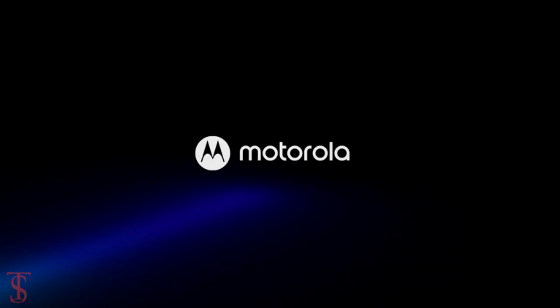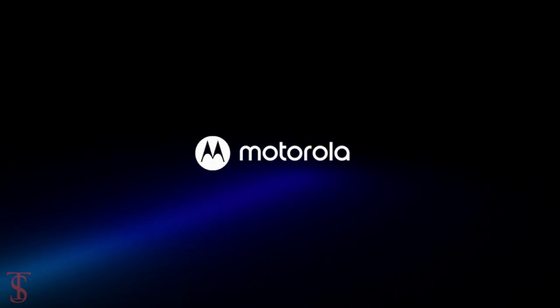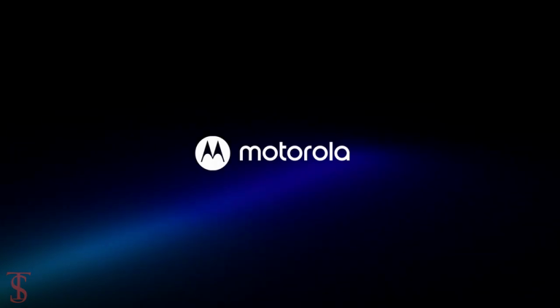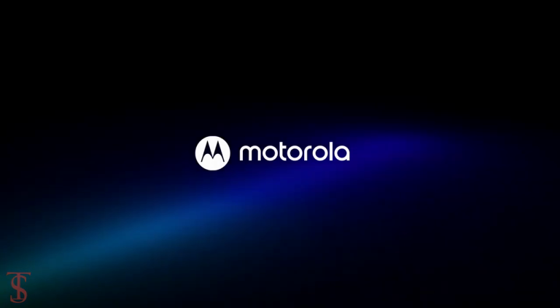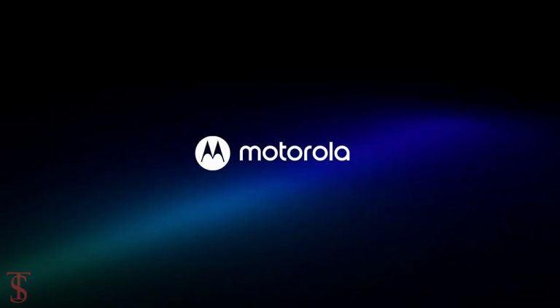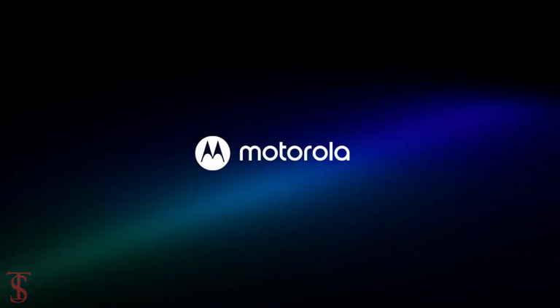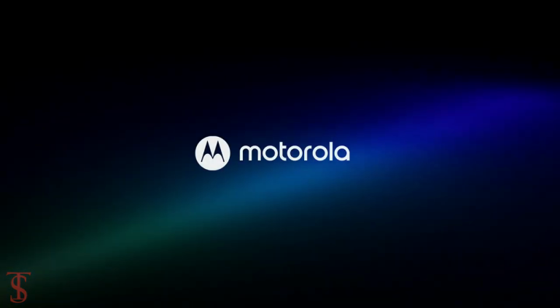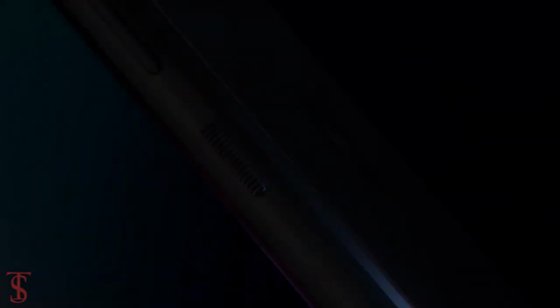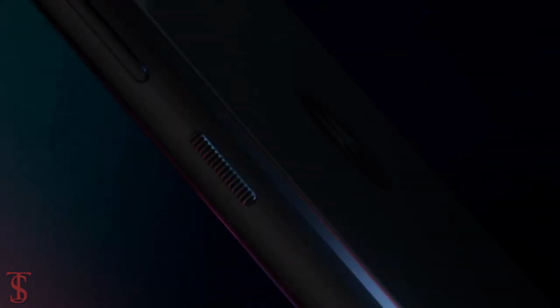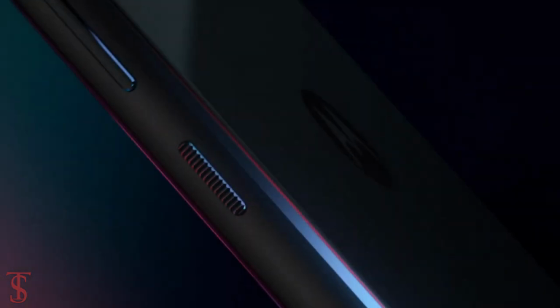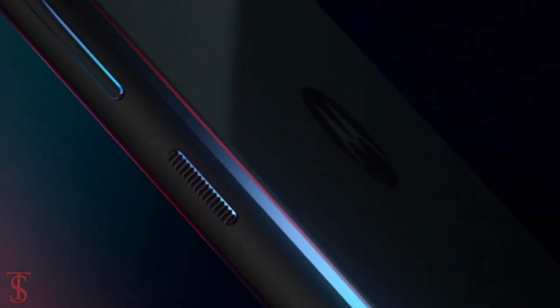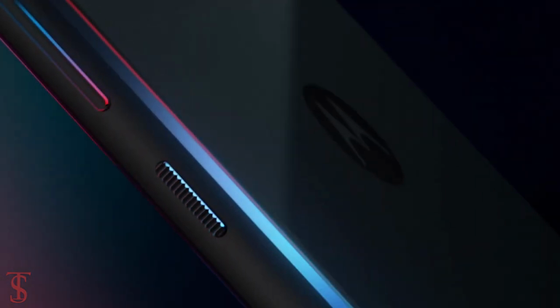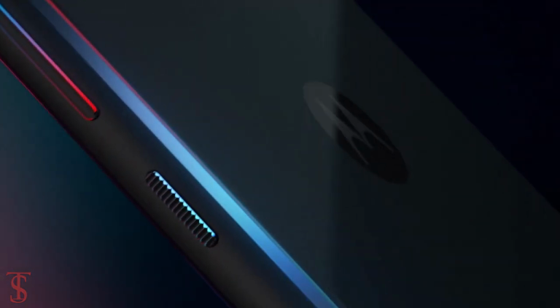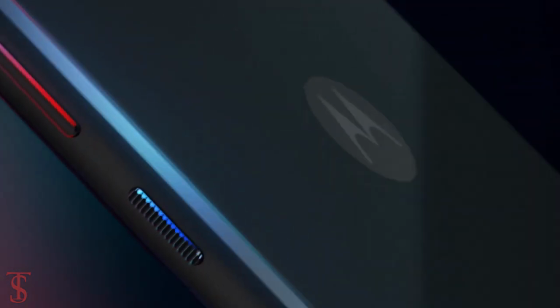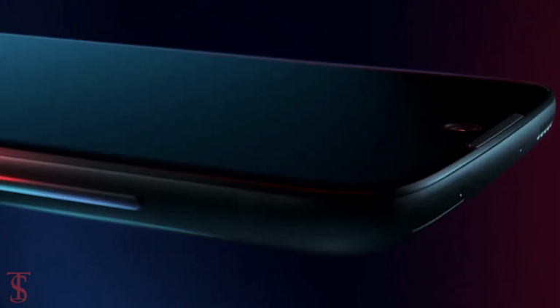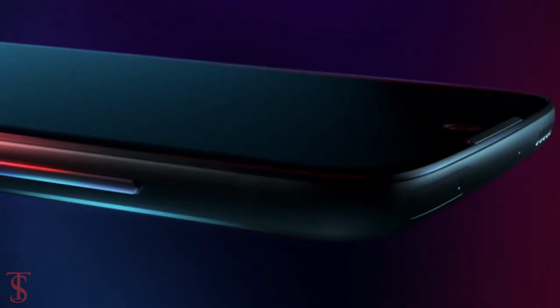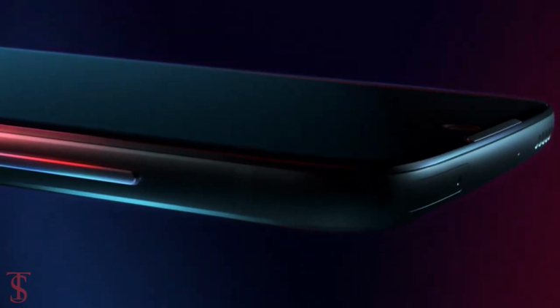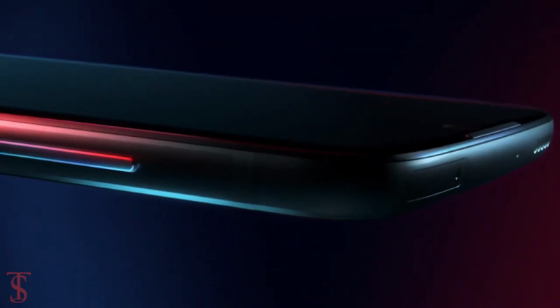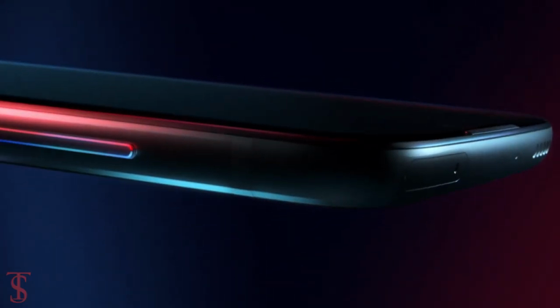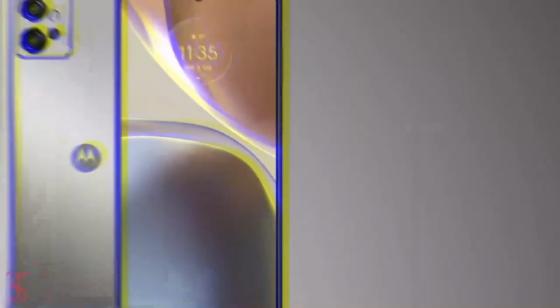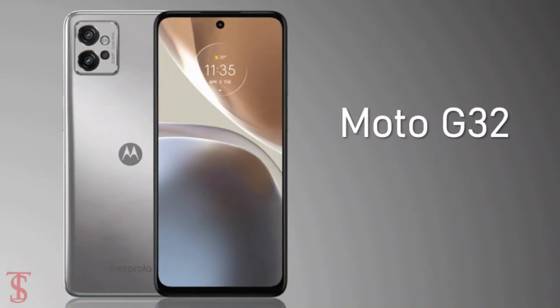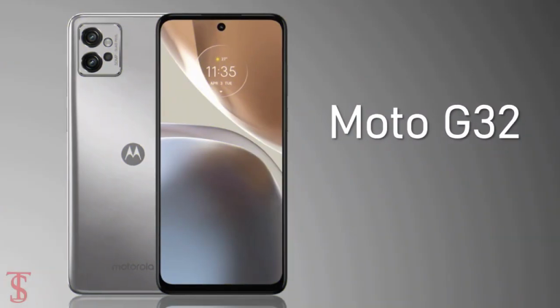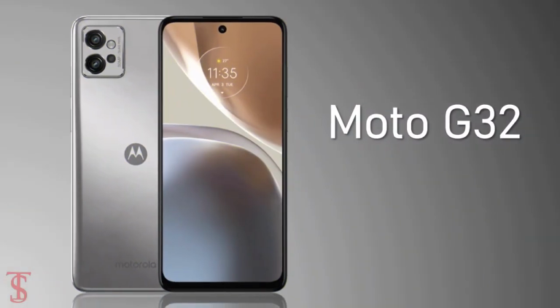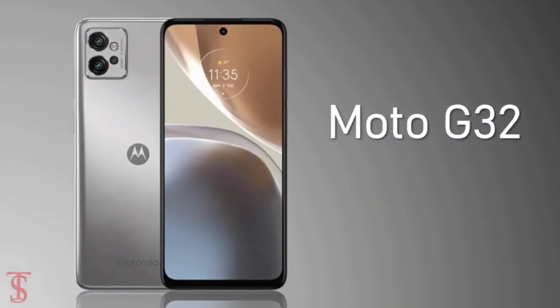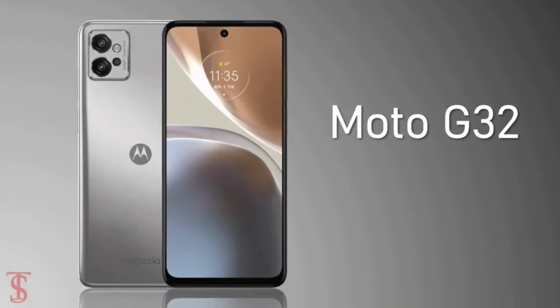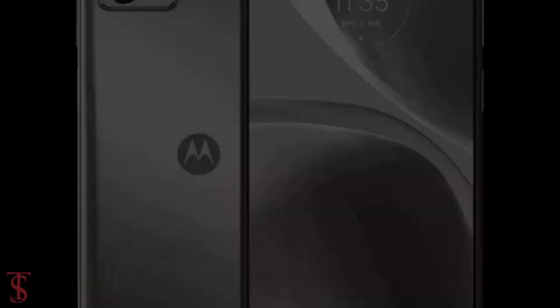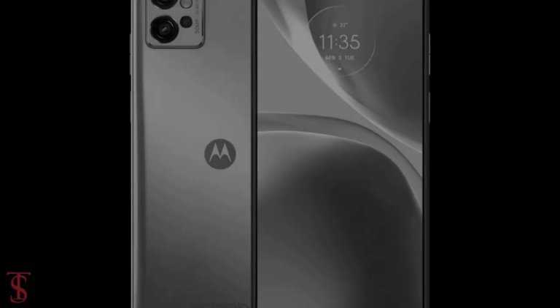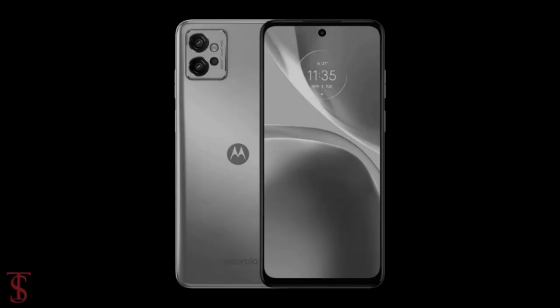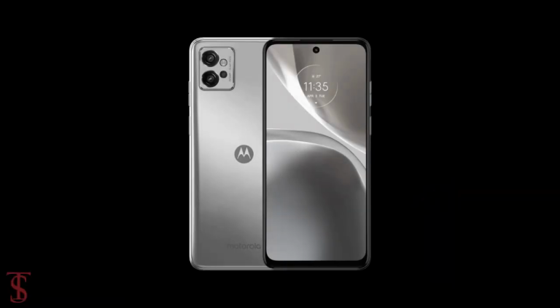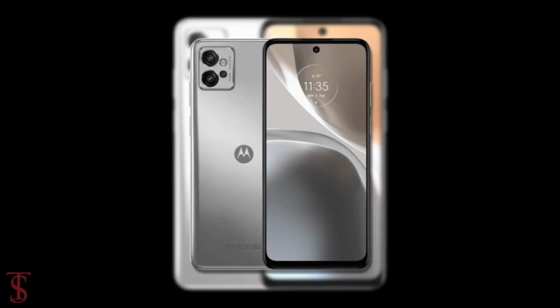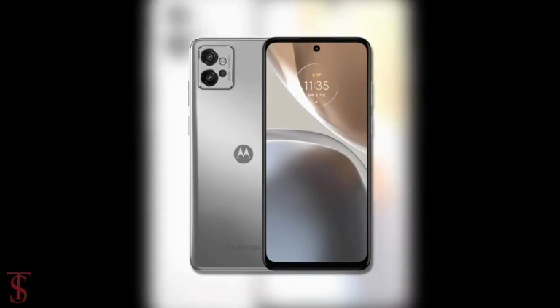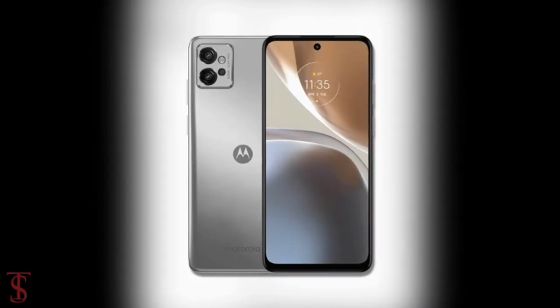Motorola has announced its new G-Series phone in the European market called the Moto G32, featuring quite a new design.